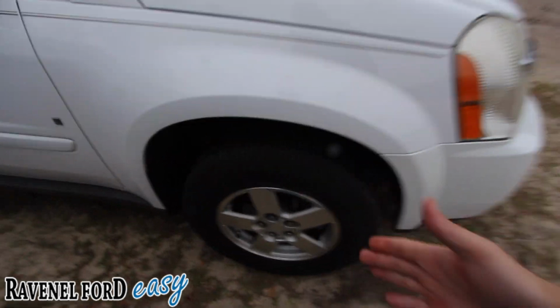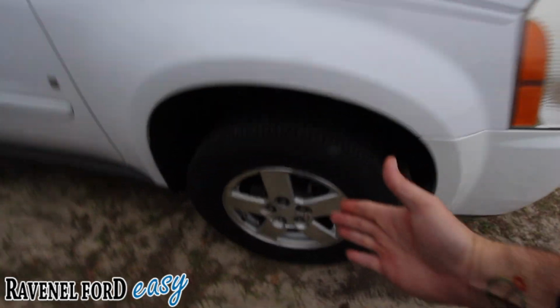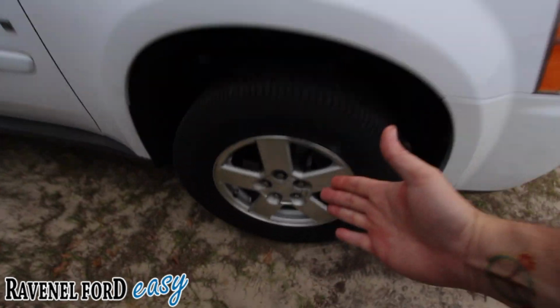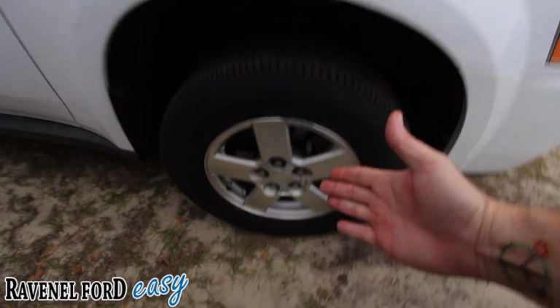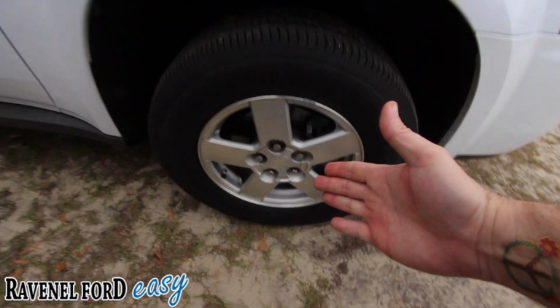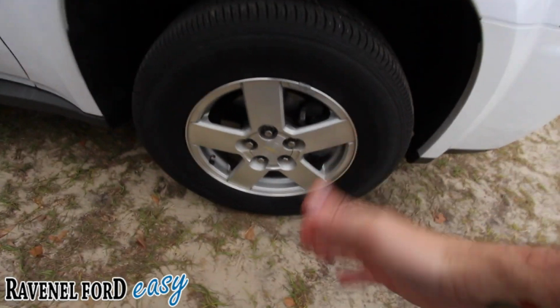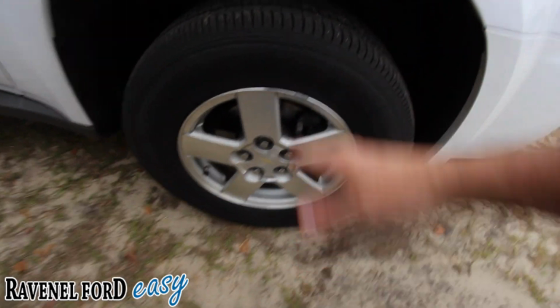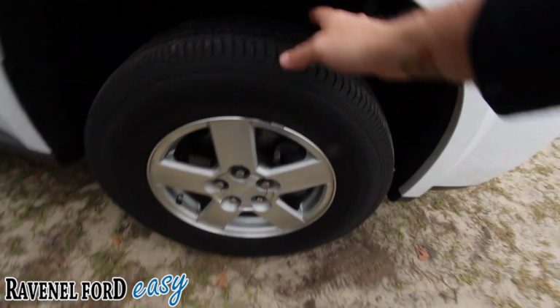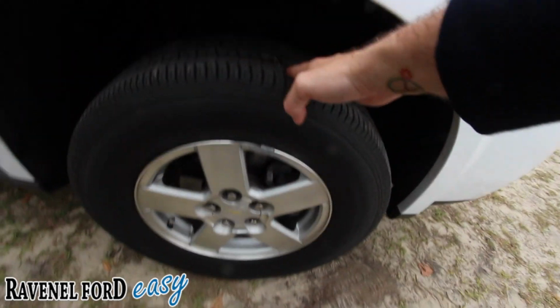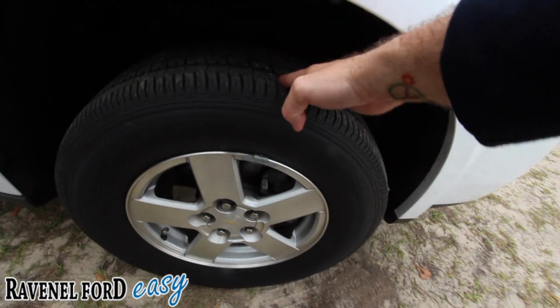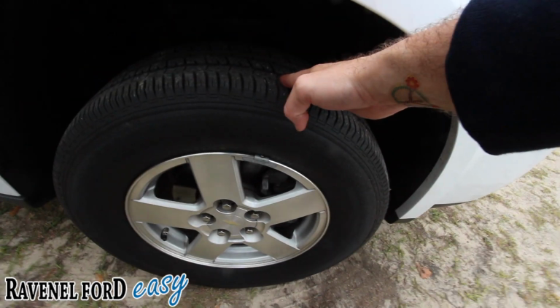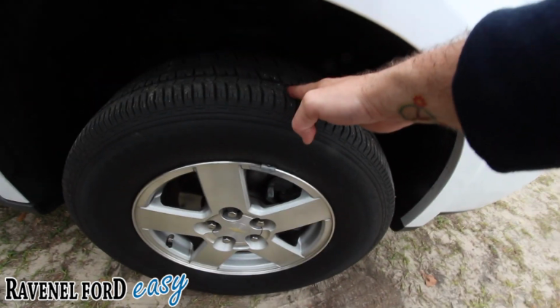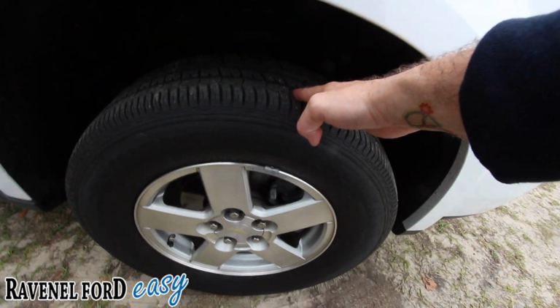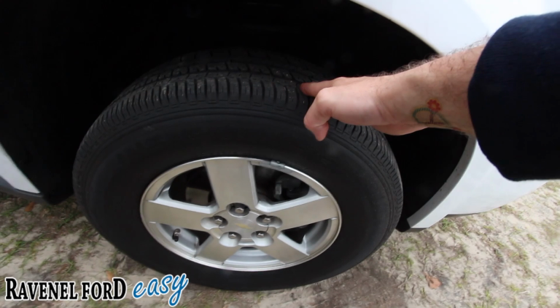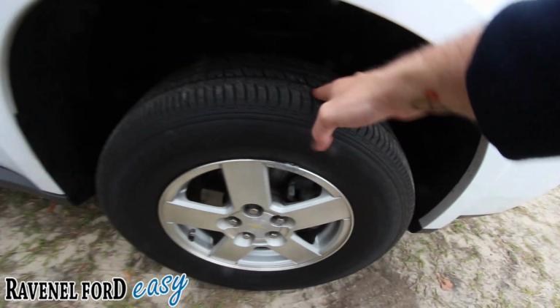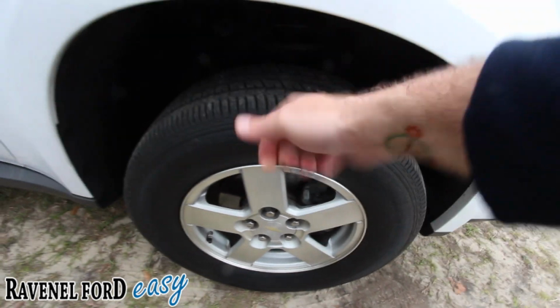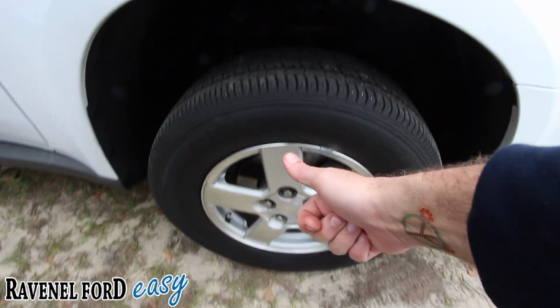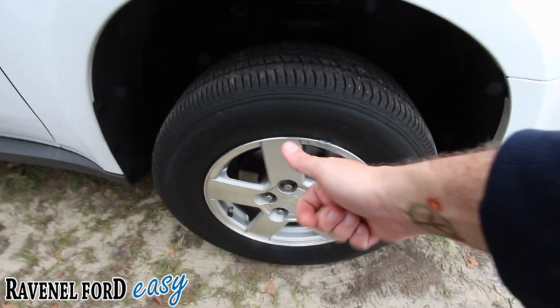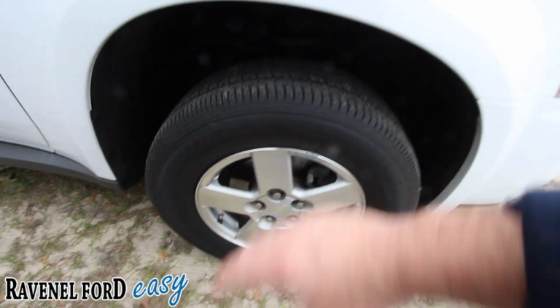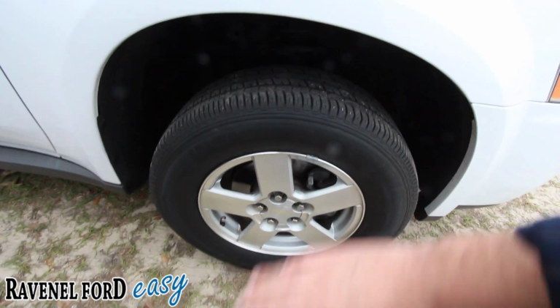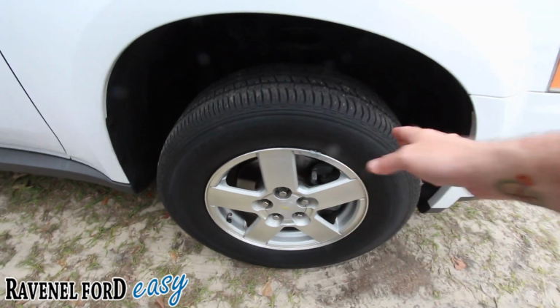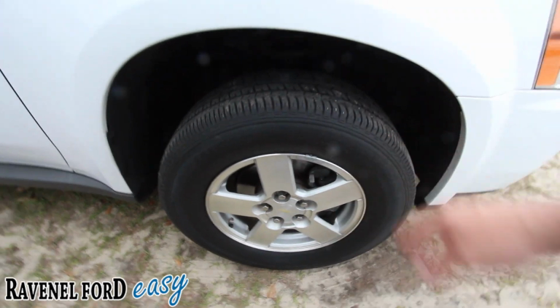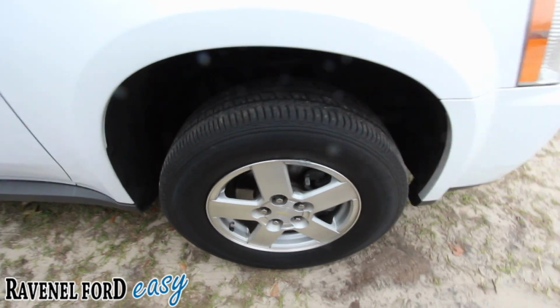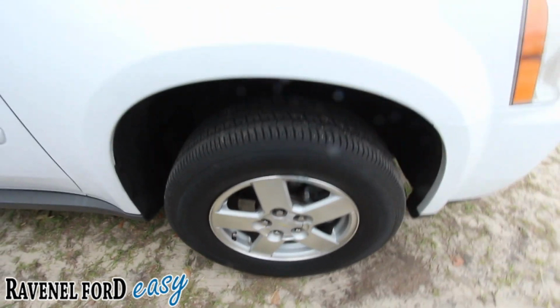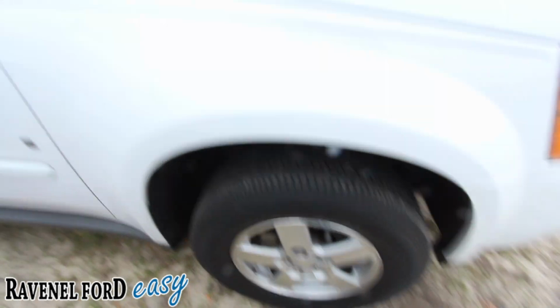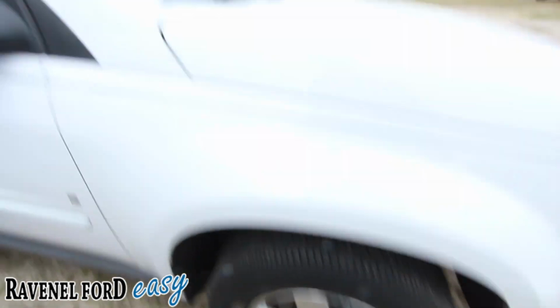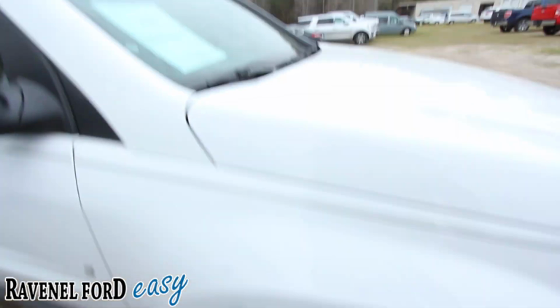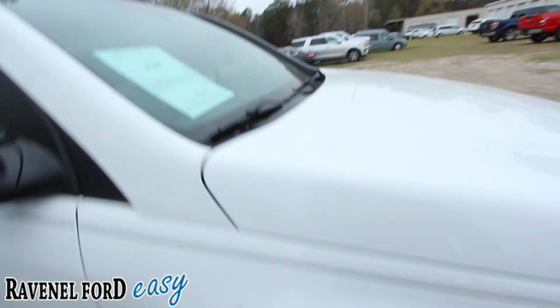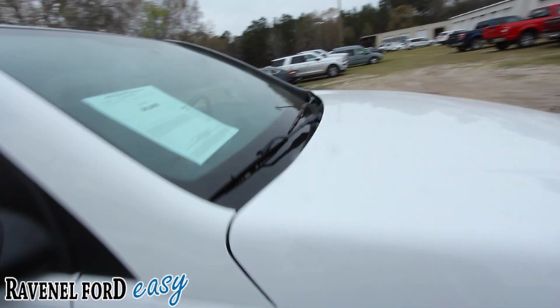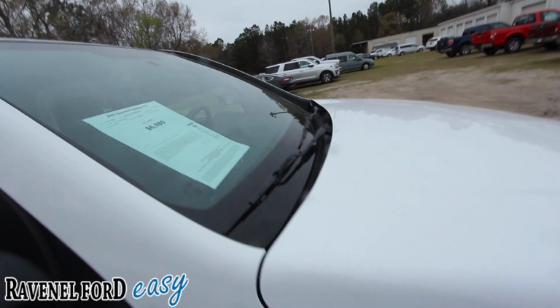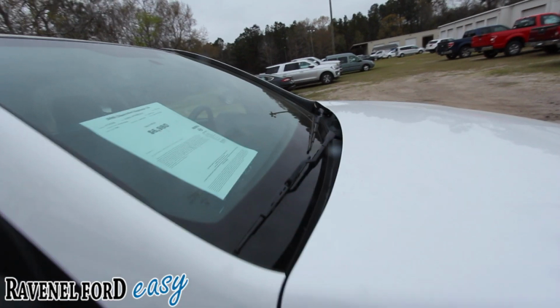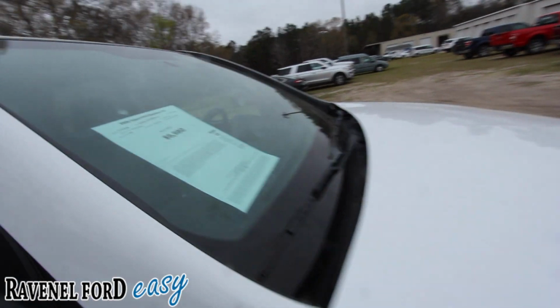Alloy wheels. Plenty of tread on the tires — you're good there. Don't have to worry about putting tires on anytime soon. We're good.